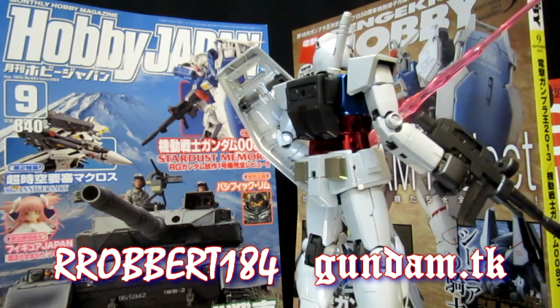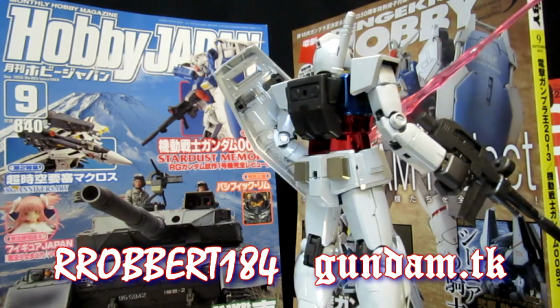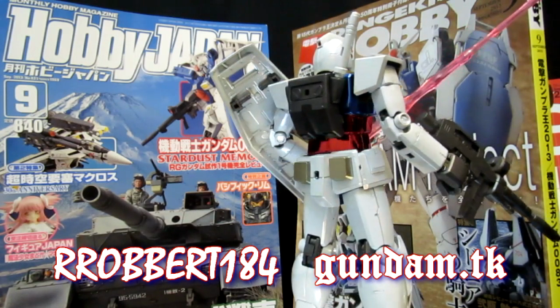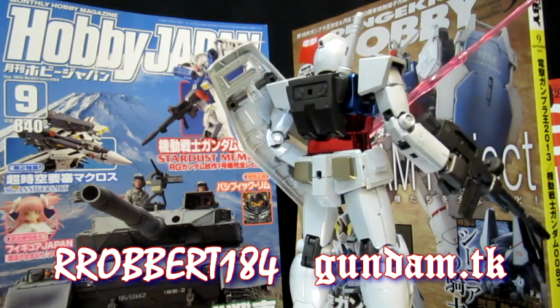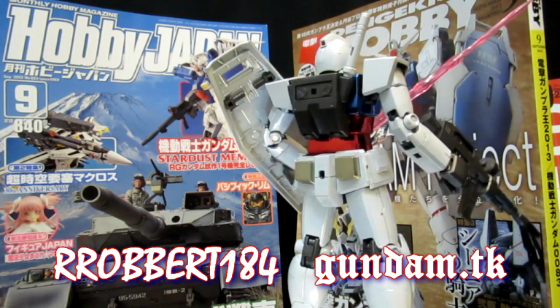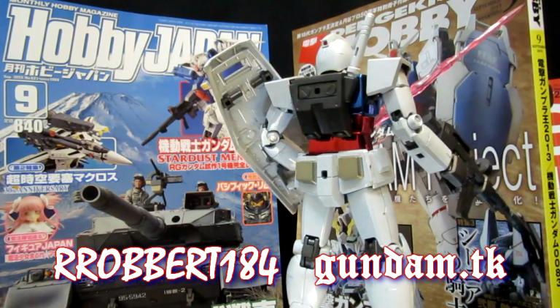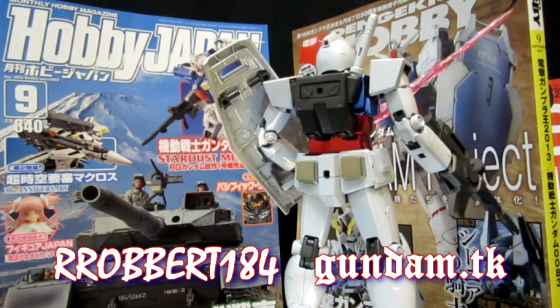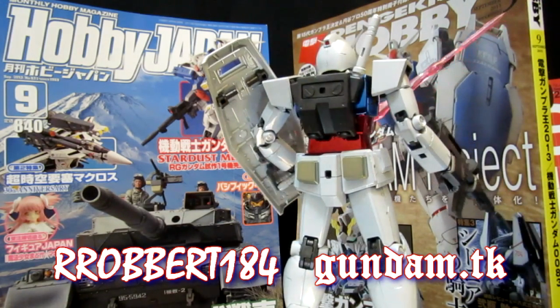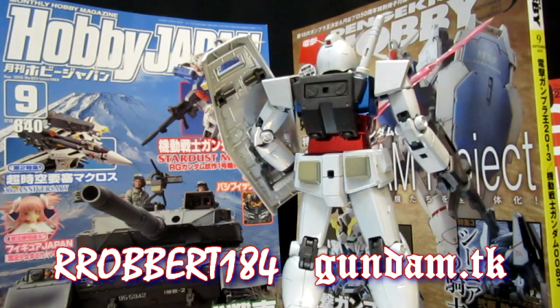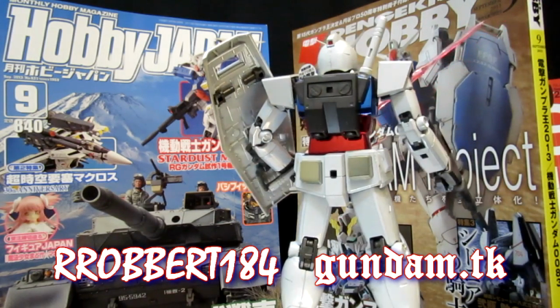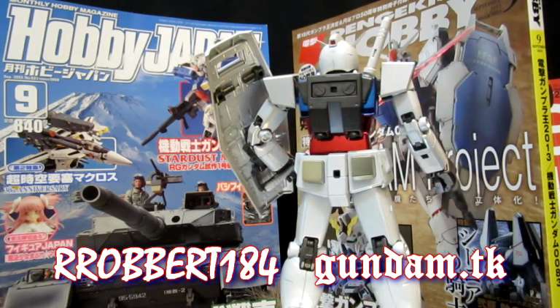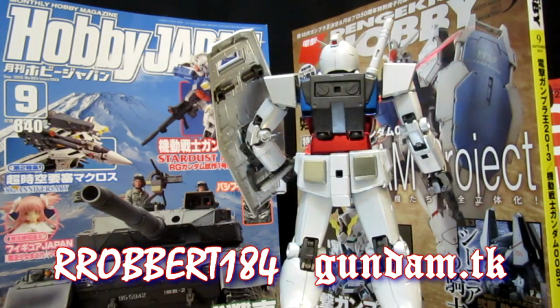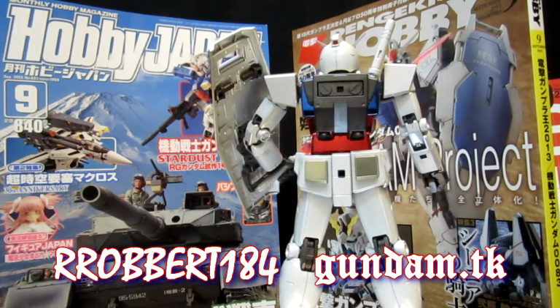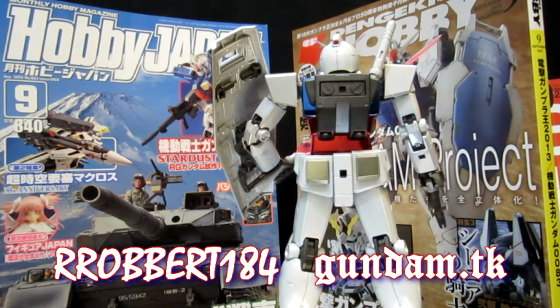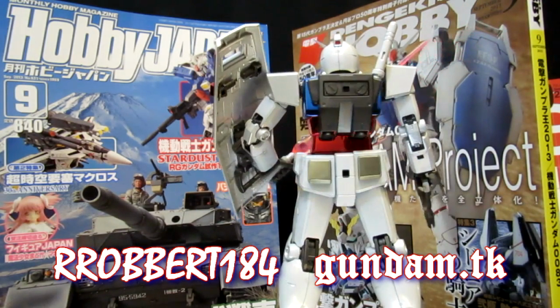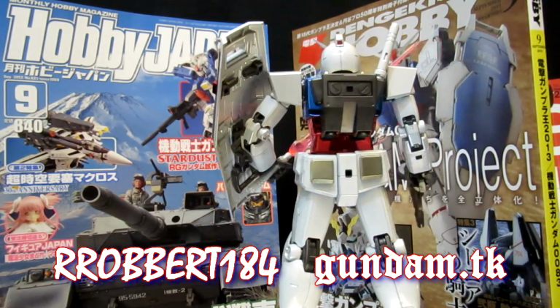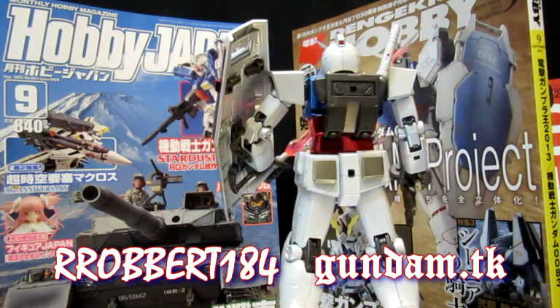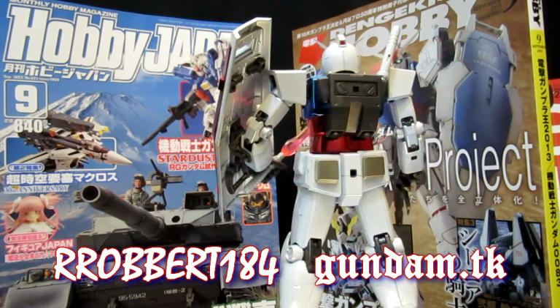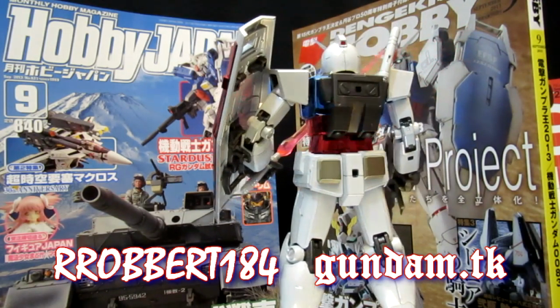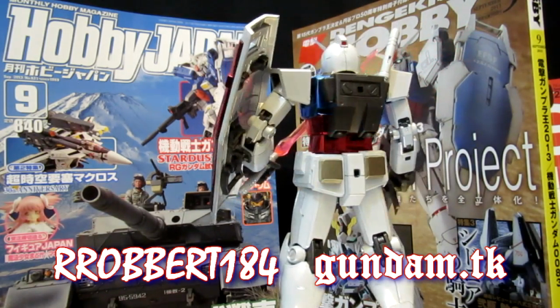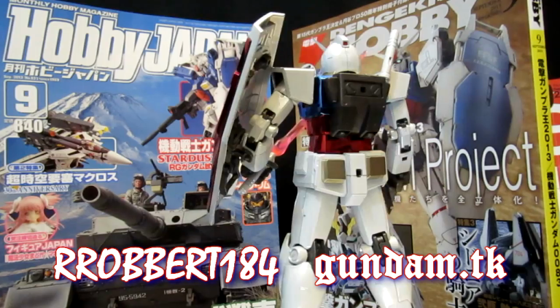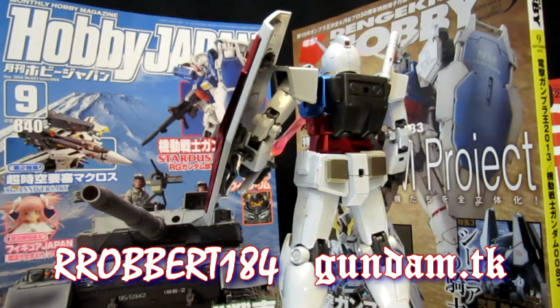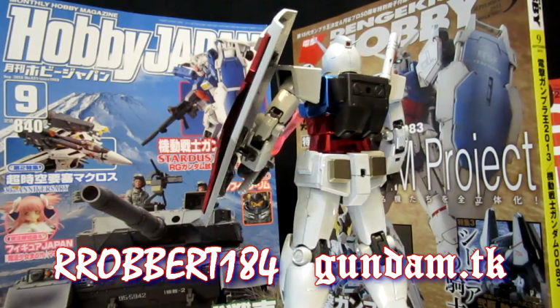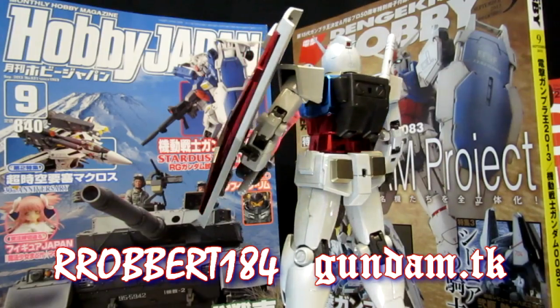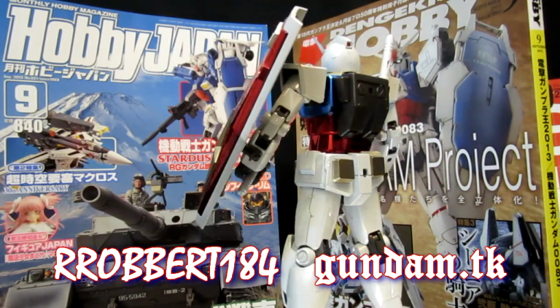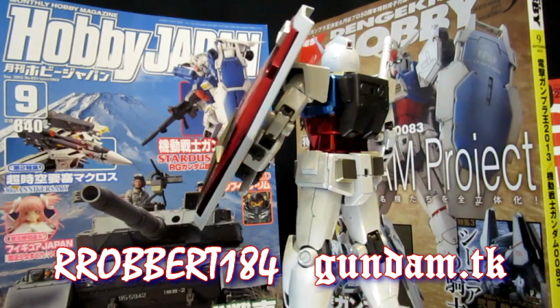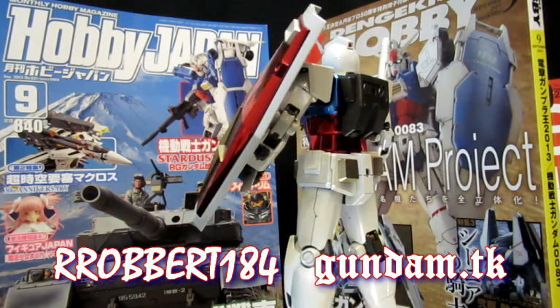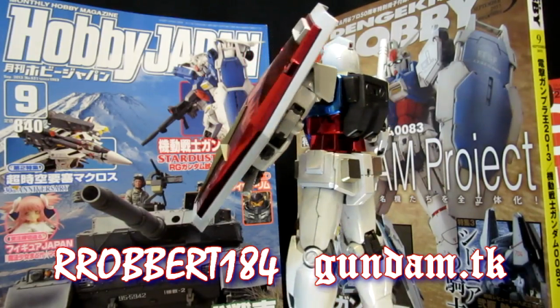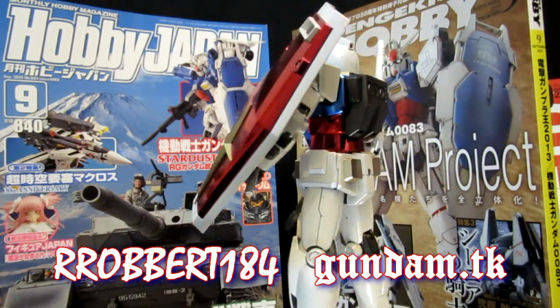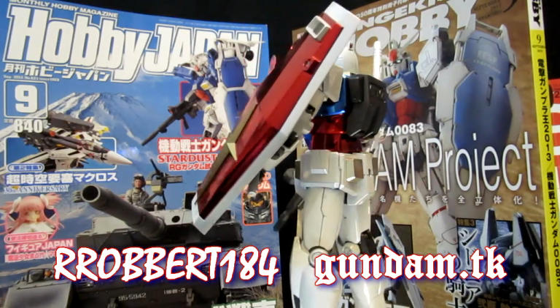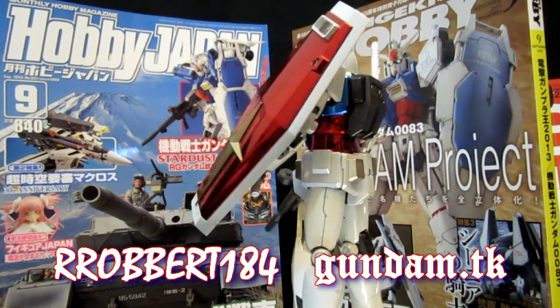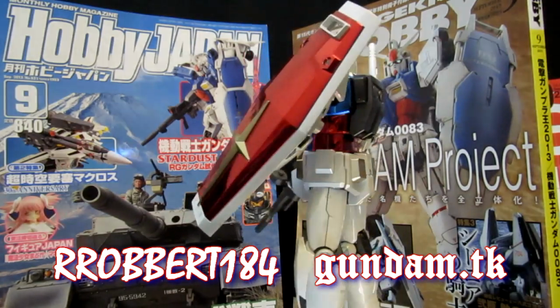How about an HGUC F90? Yeah, that'll probably never happen.